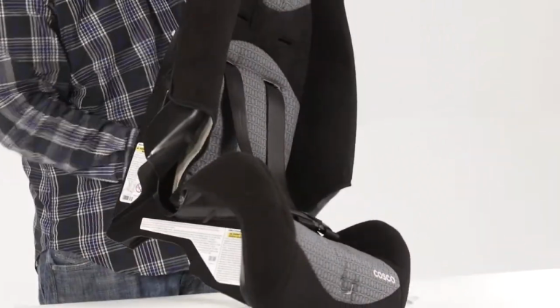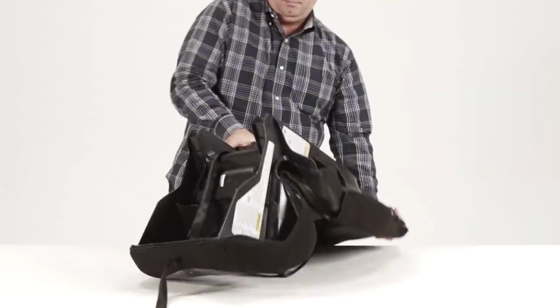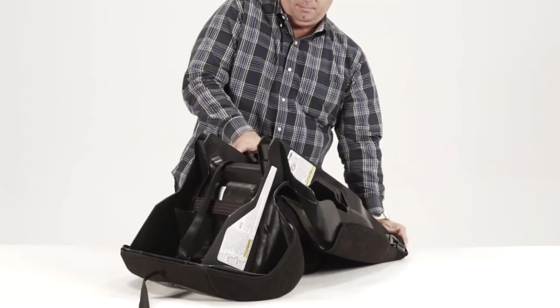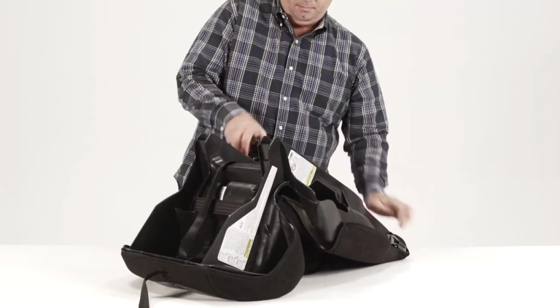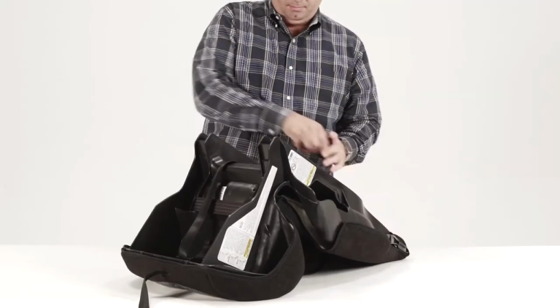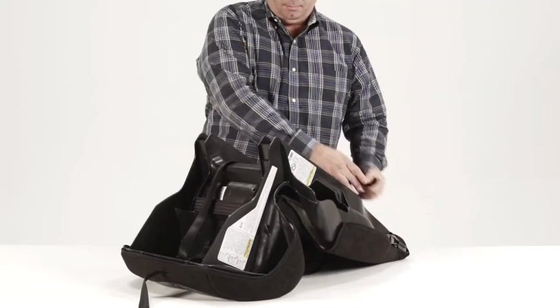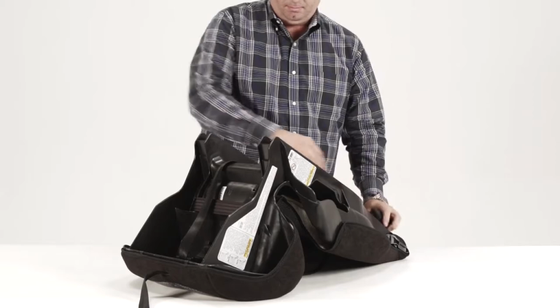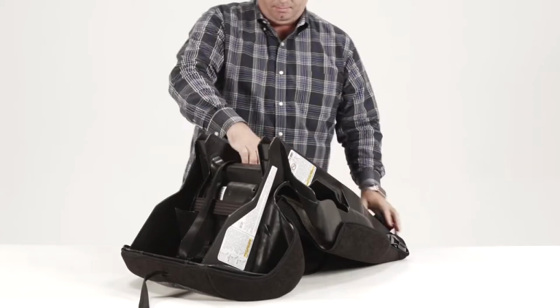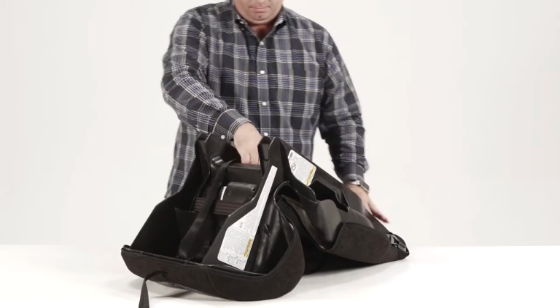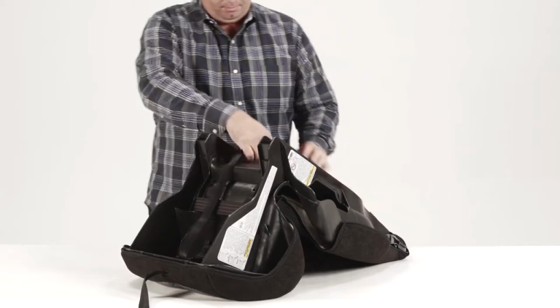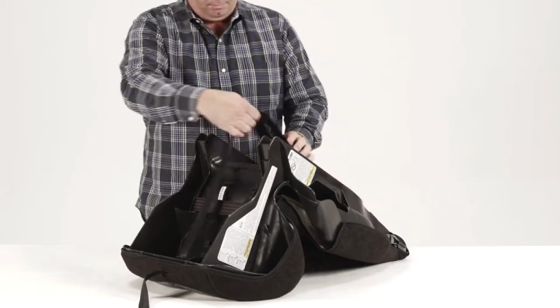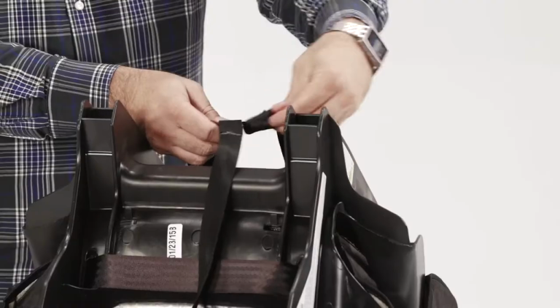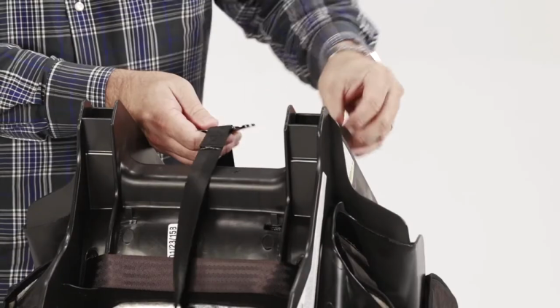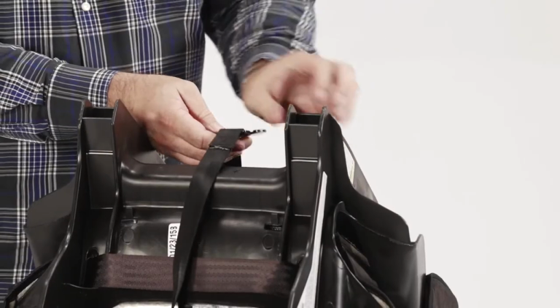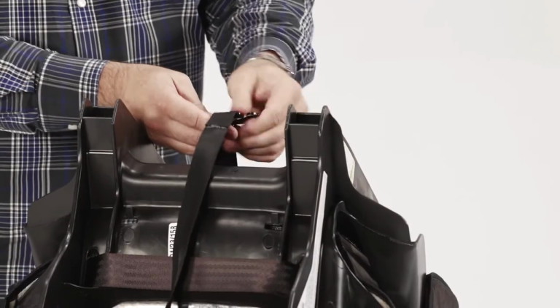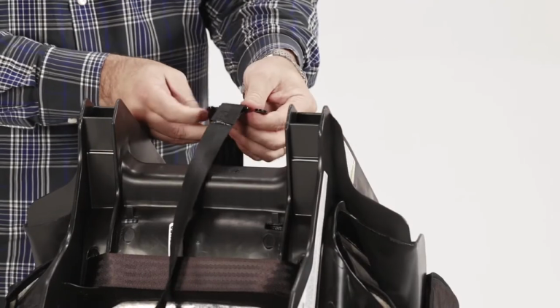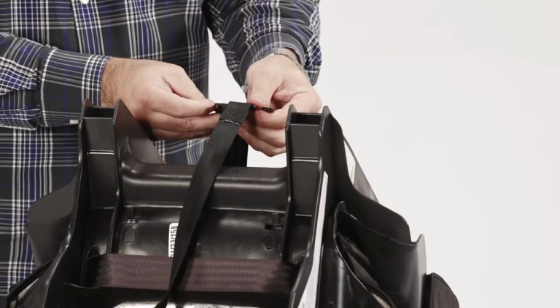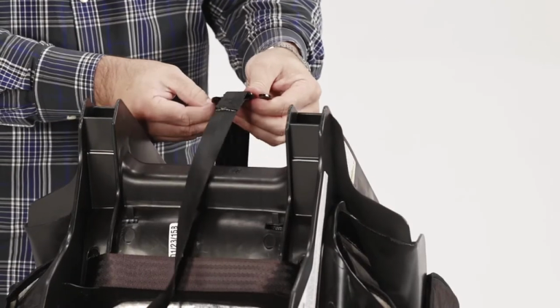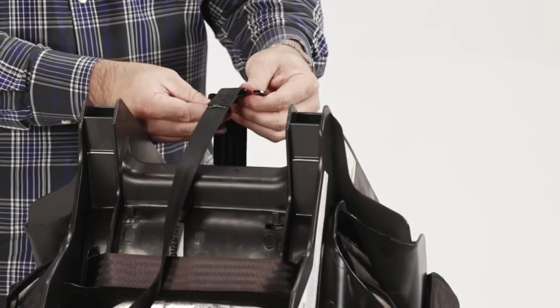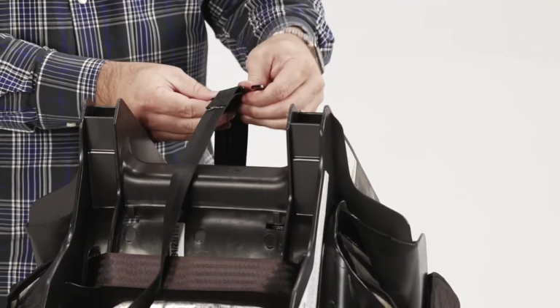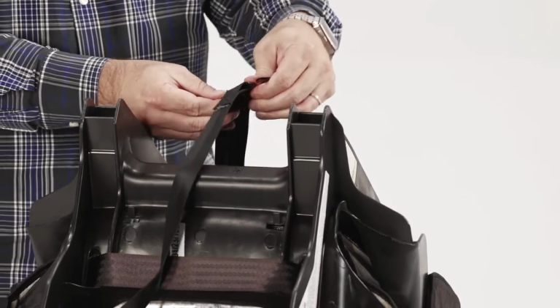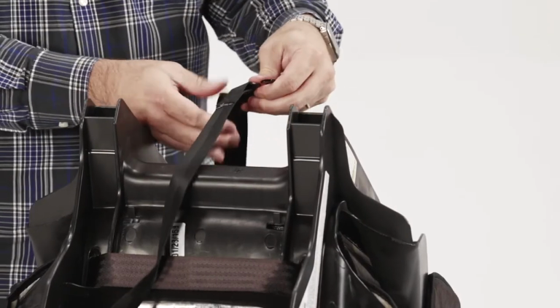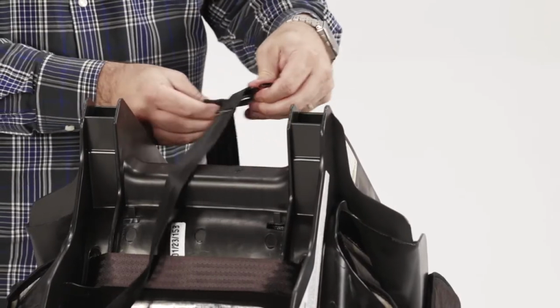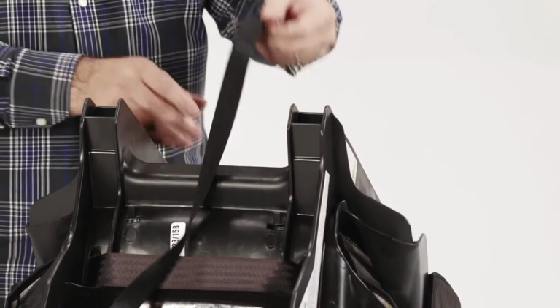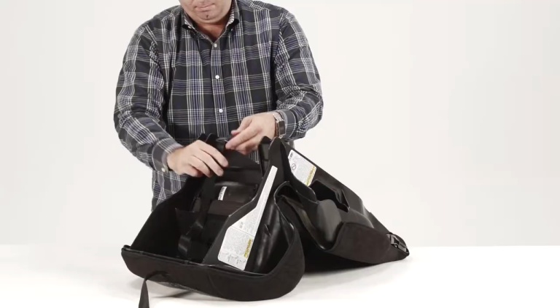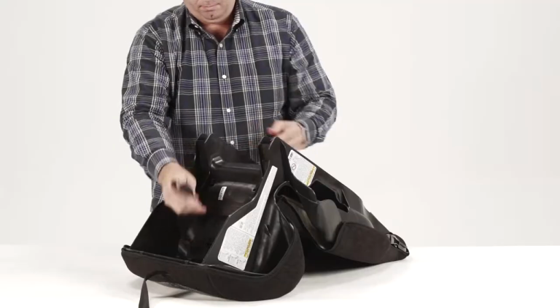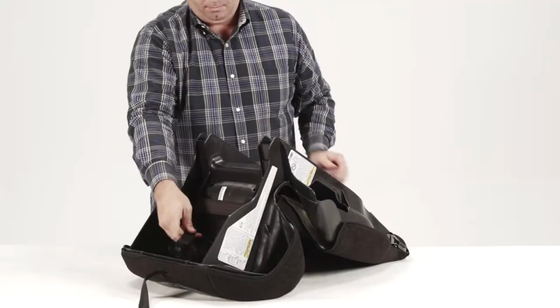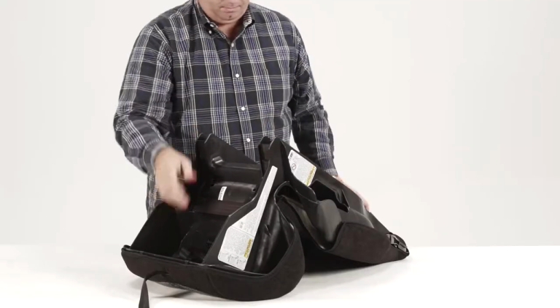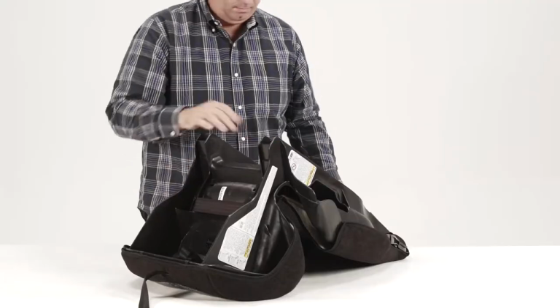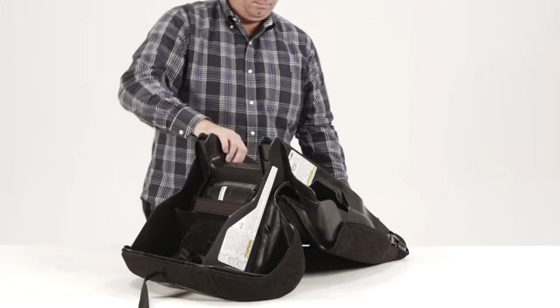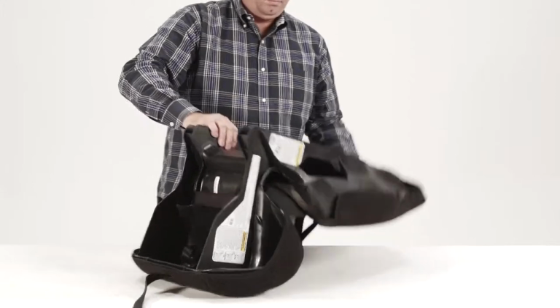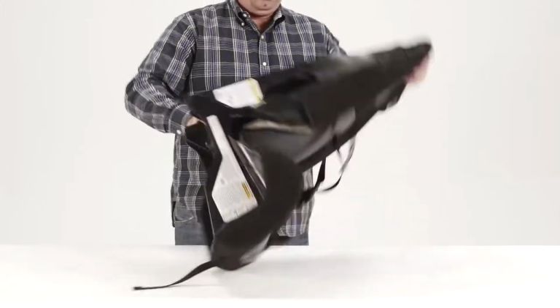Now on the back, take off the harness loops from the metal splitter plate. Then pull the harness straps through the seat back.